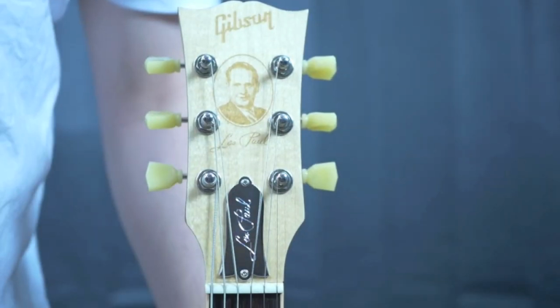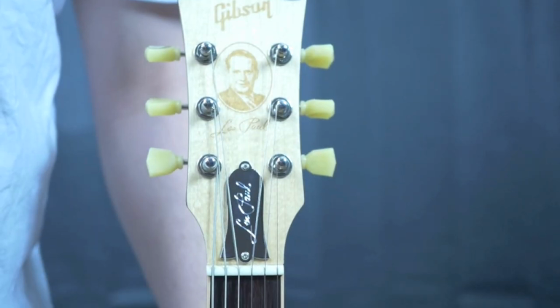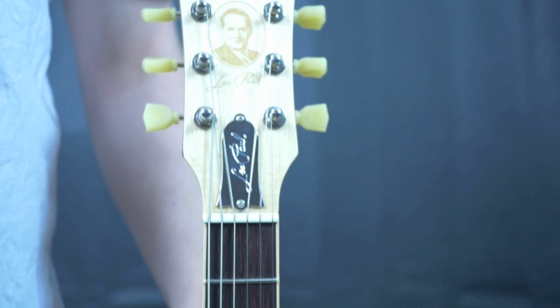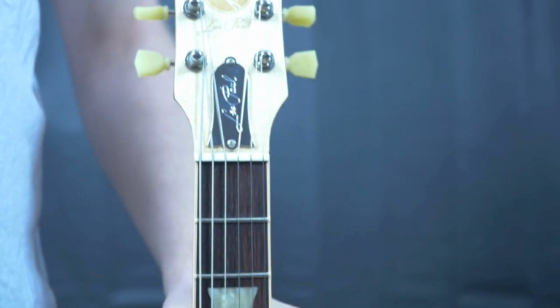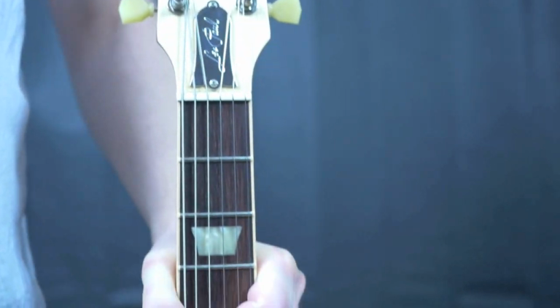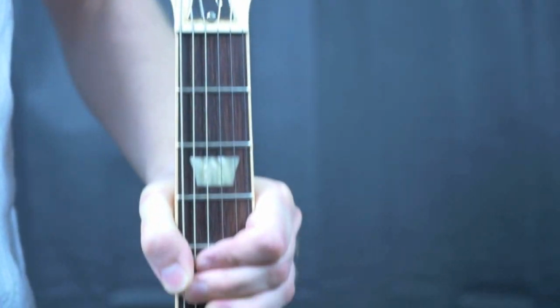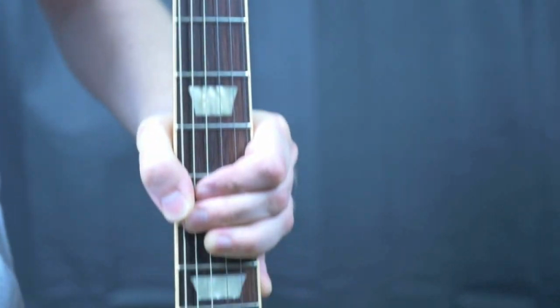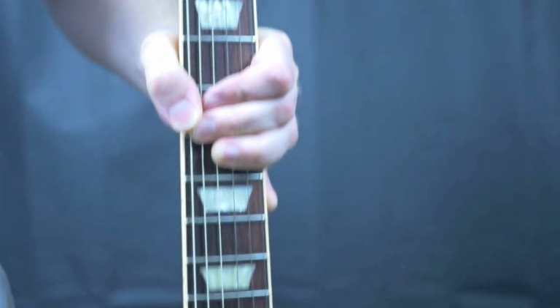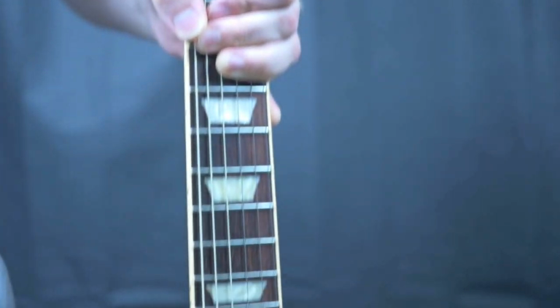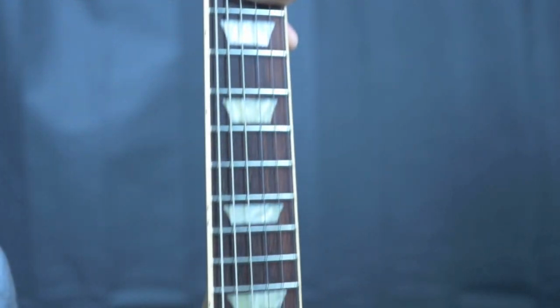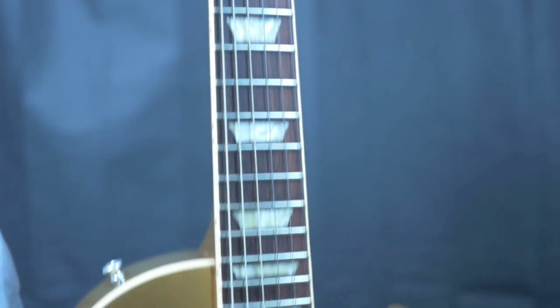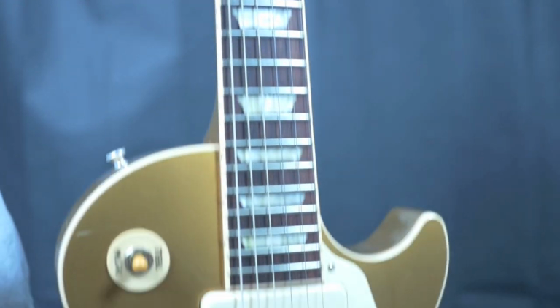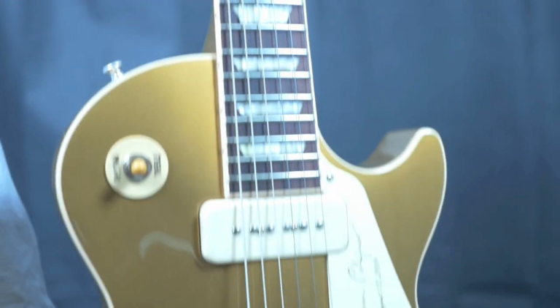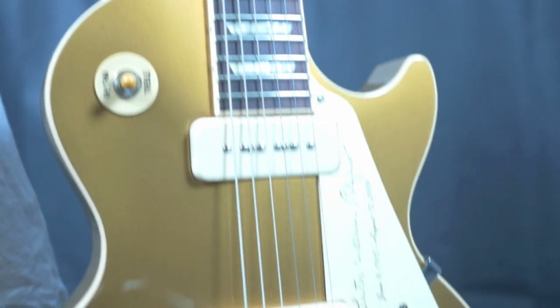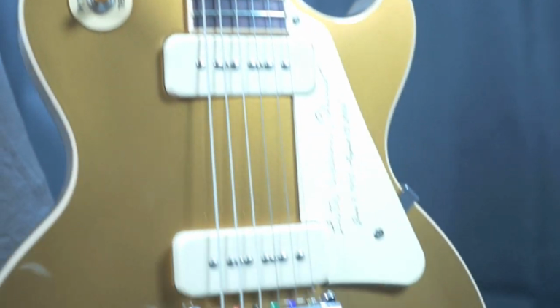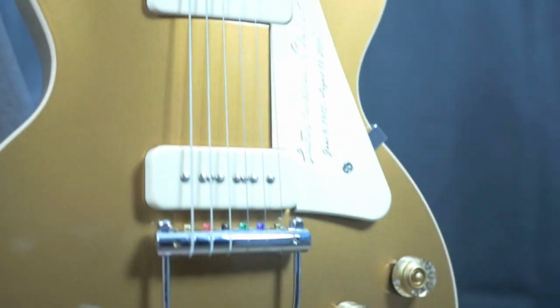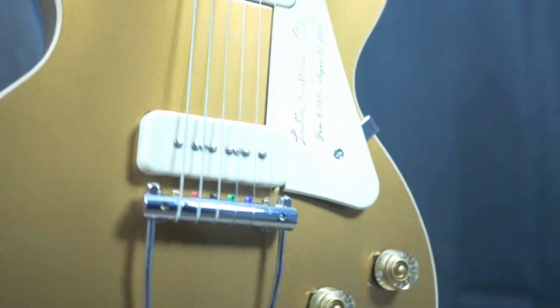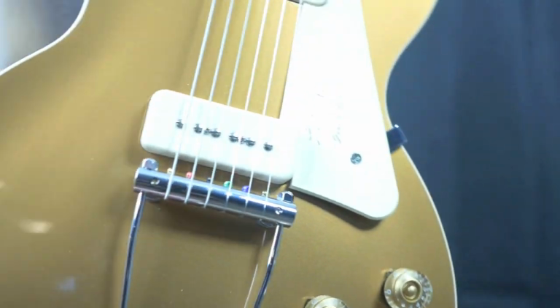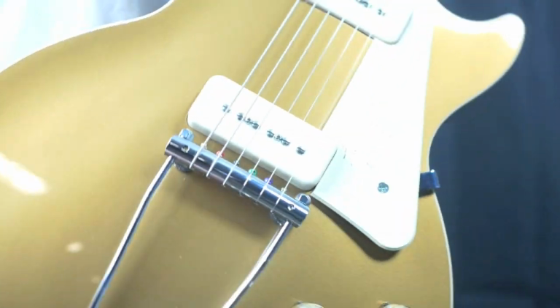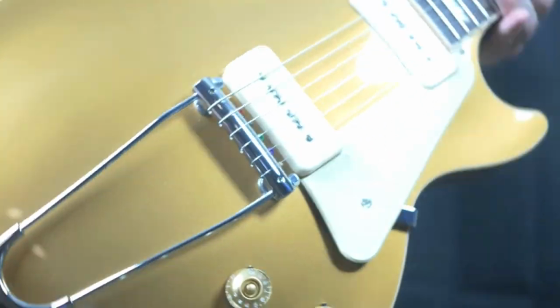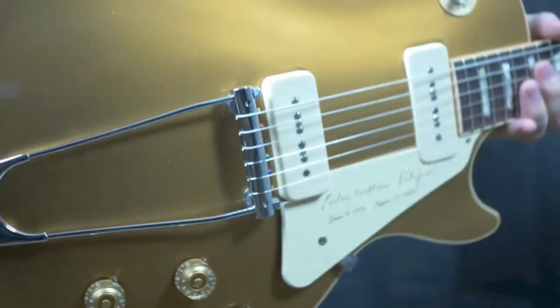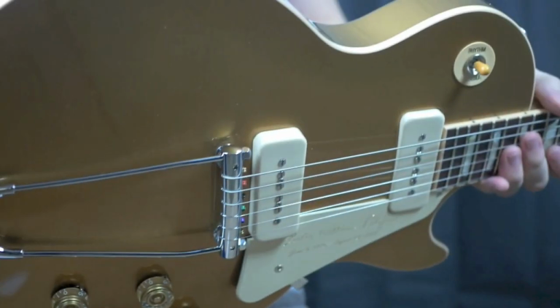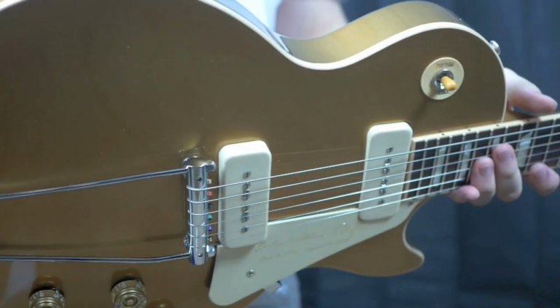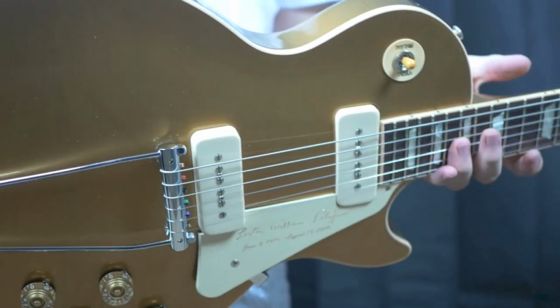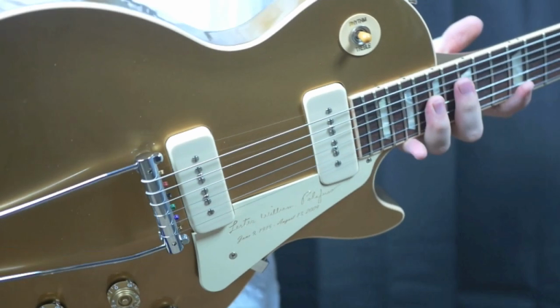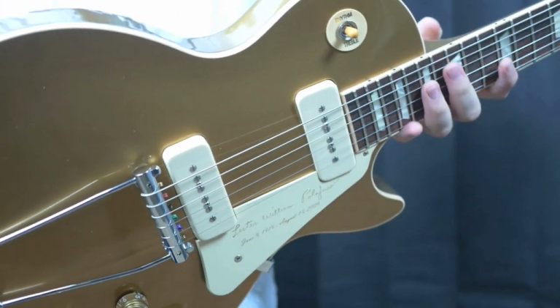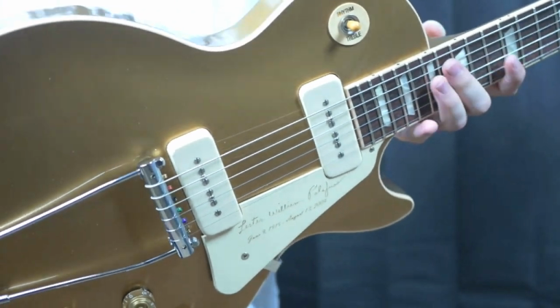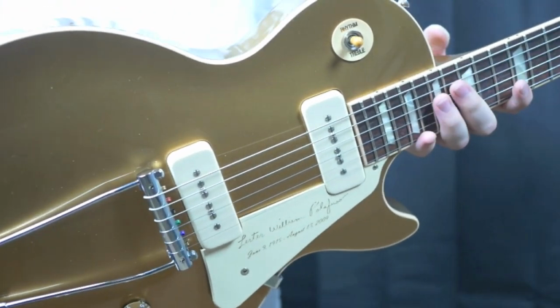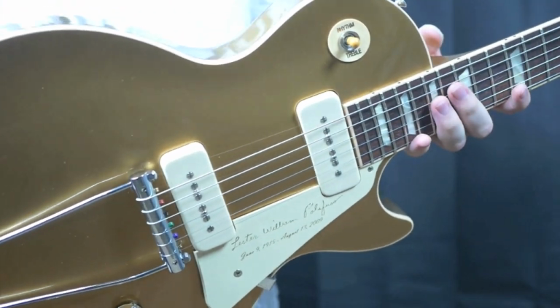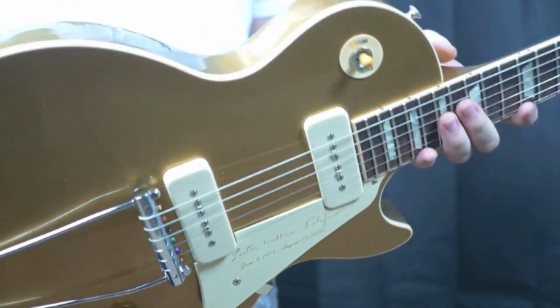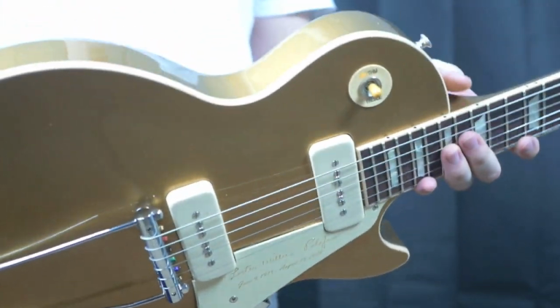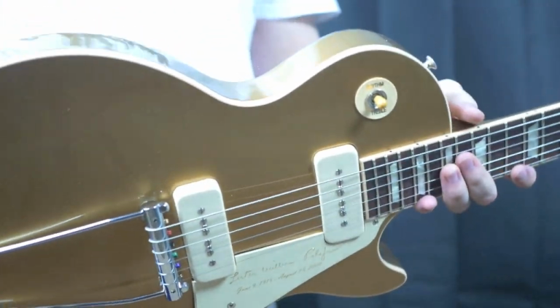Welcome back troglodytes to another special edition of Trogly's Guitars. Today we have the 1952 reissue.